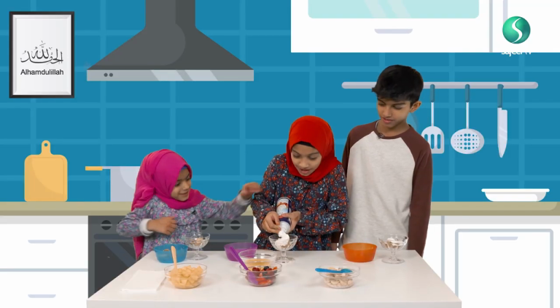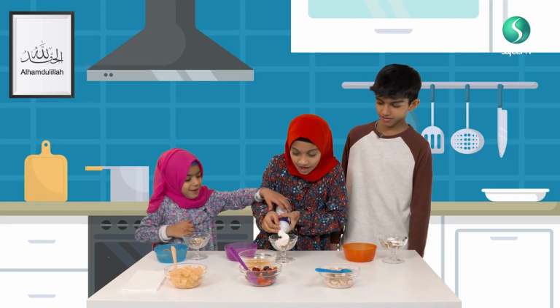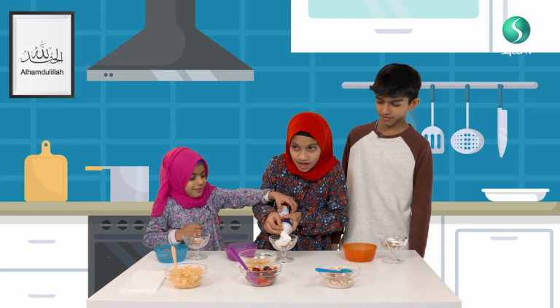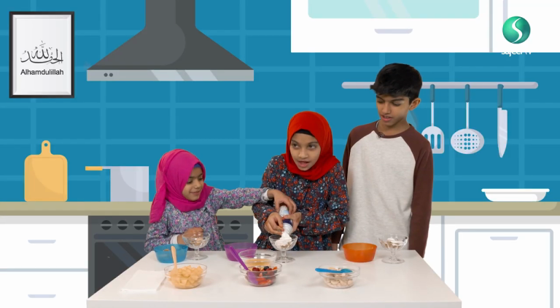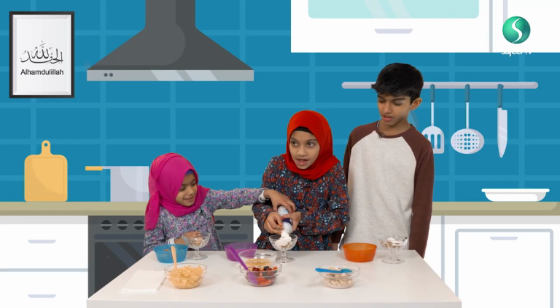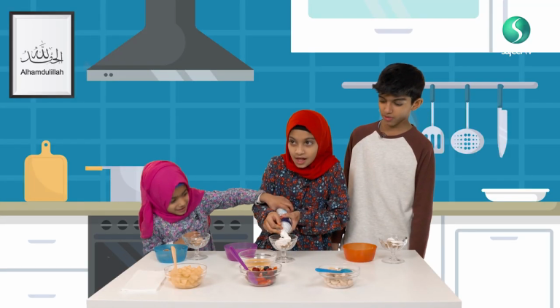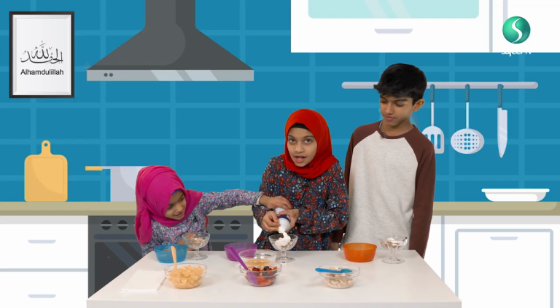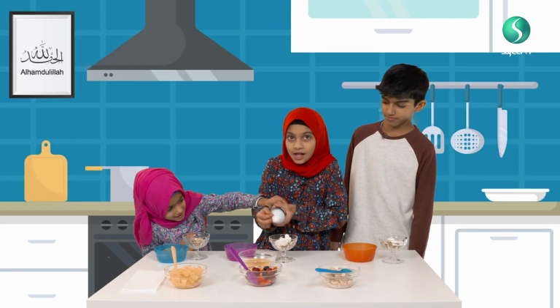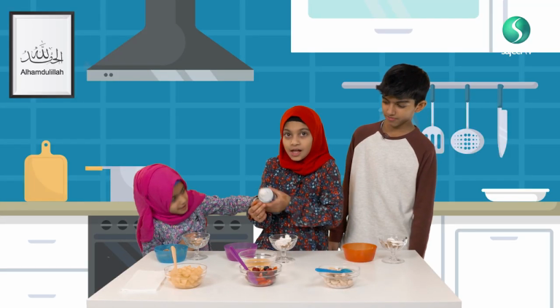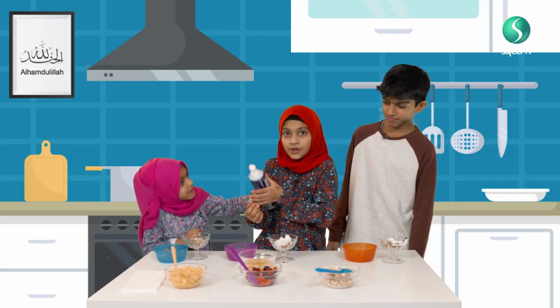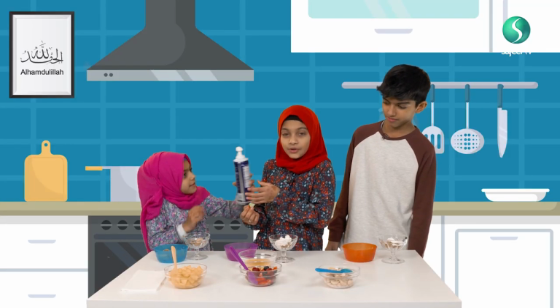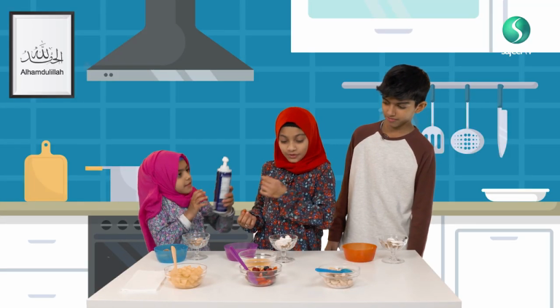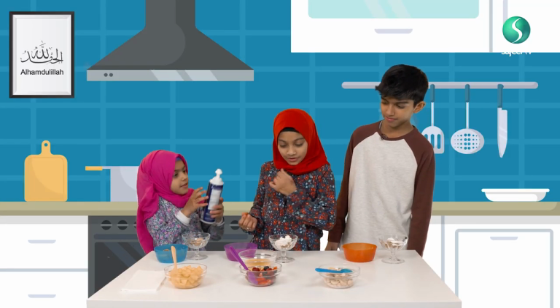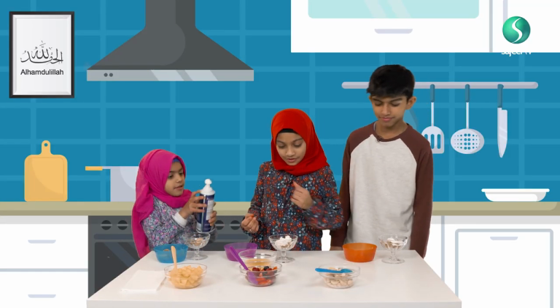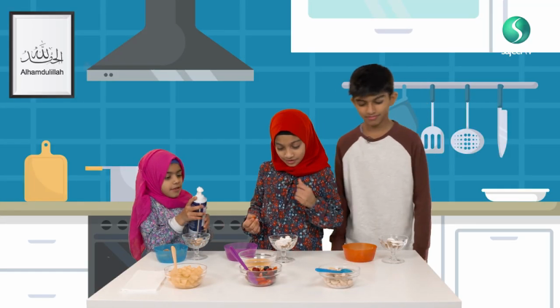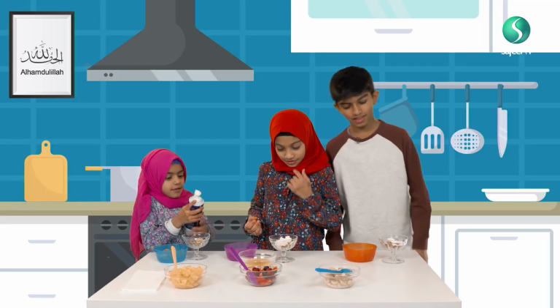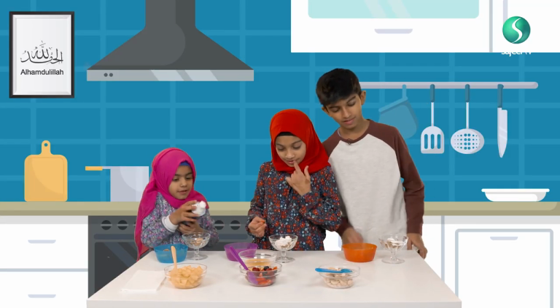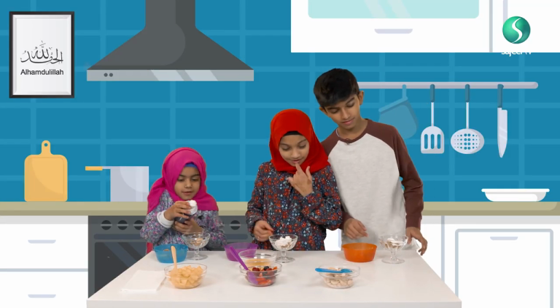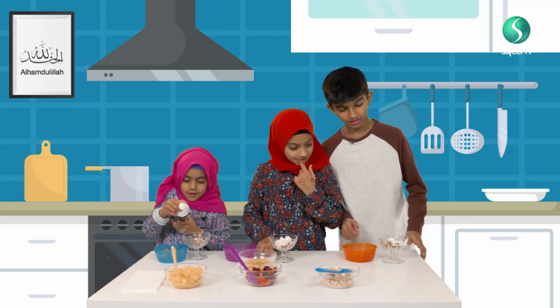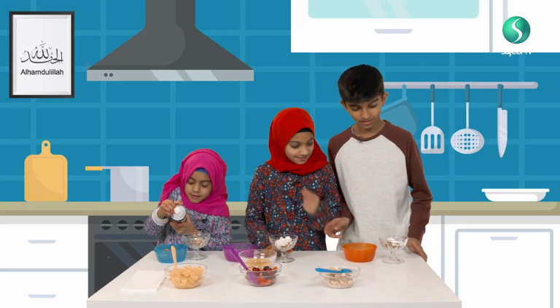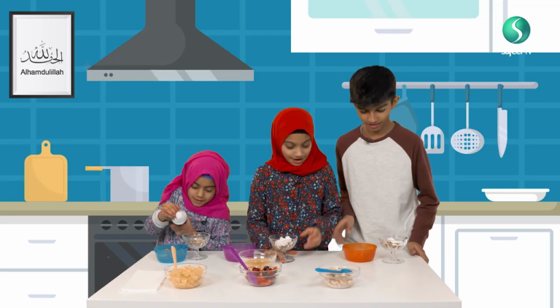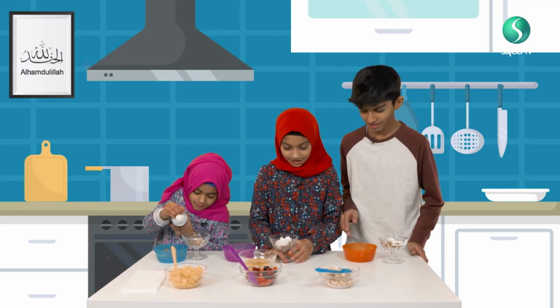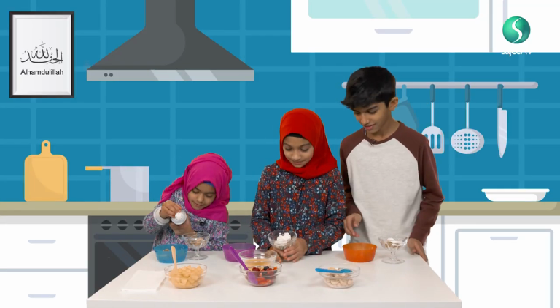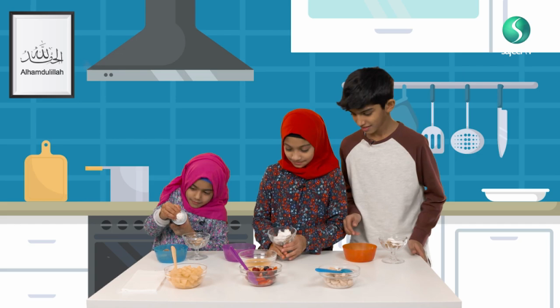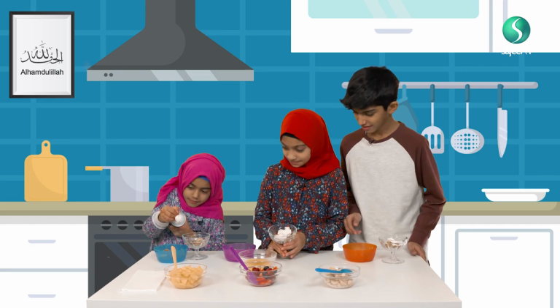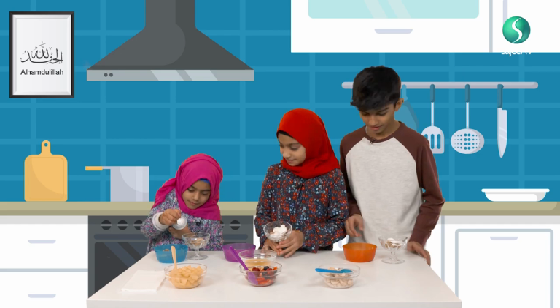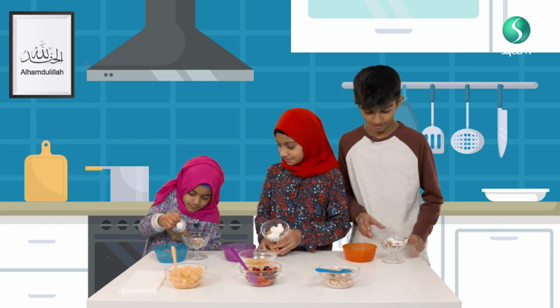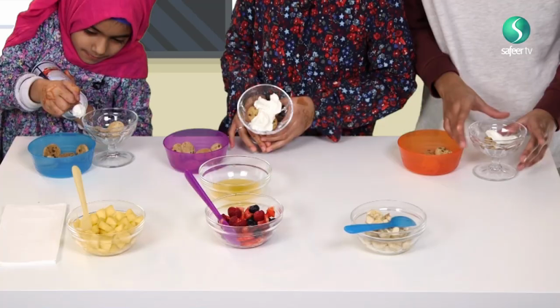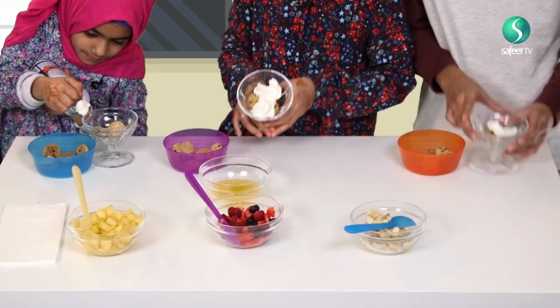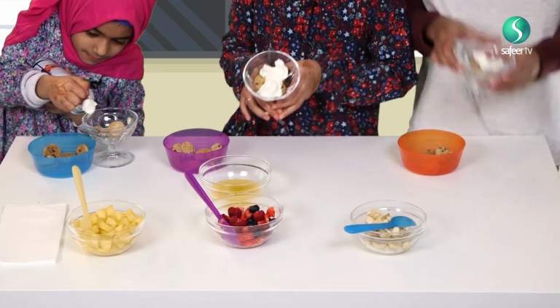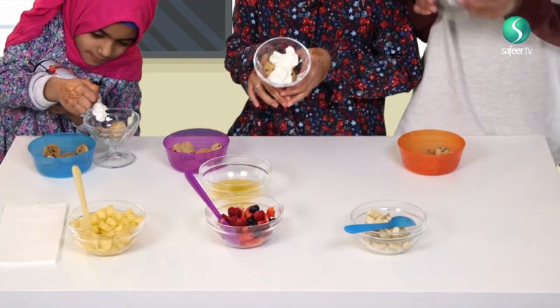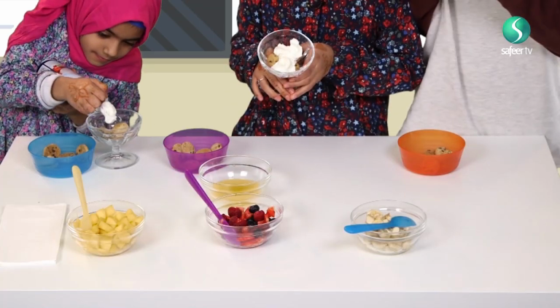That's enough, just a little bit. Put that one.